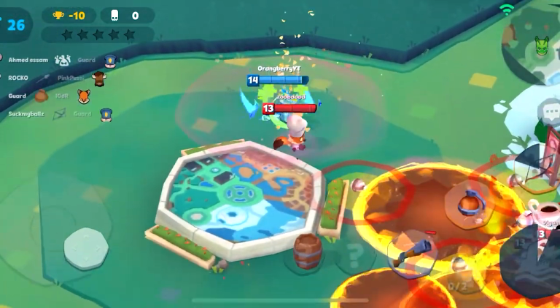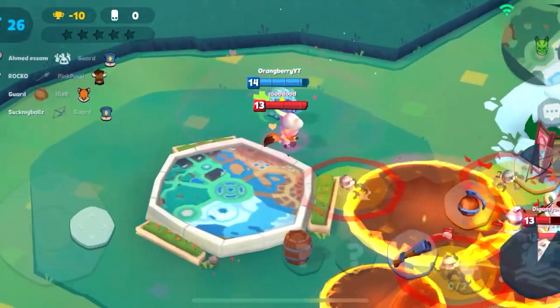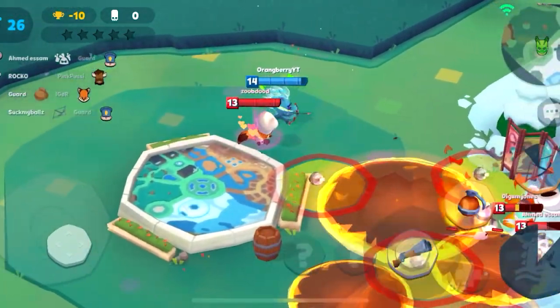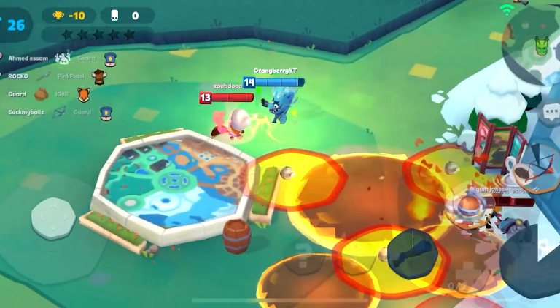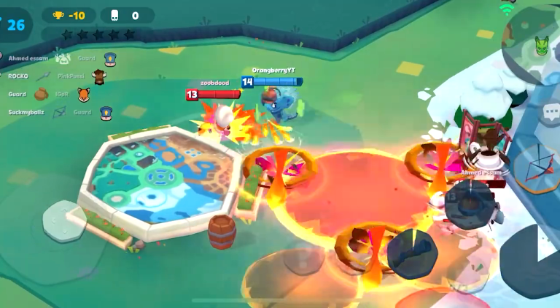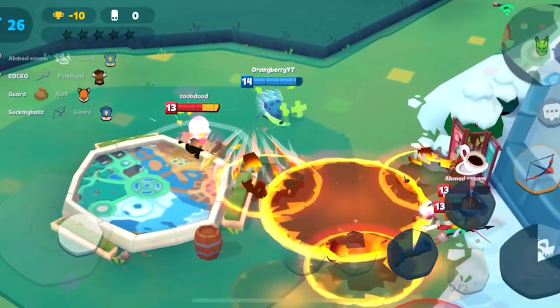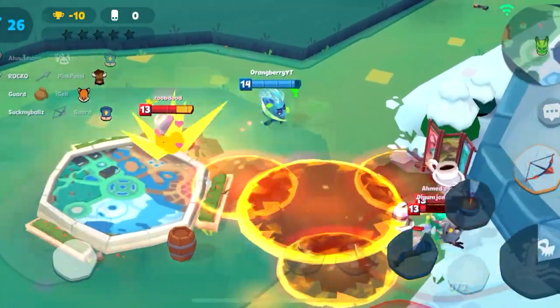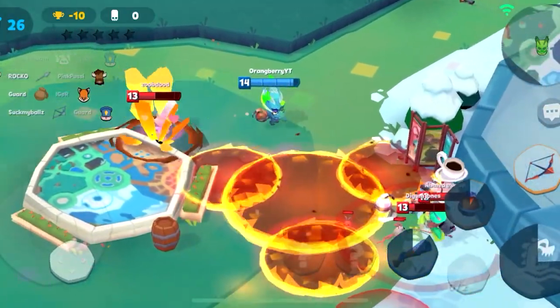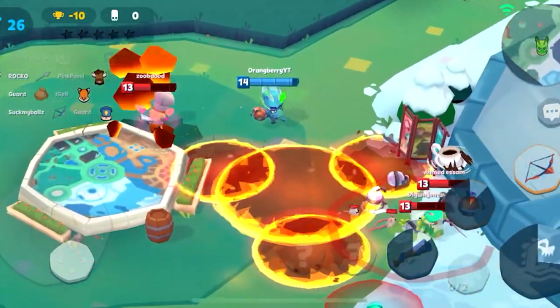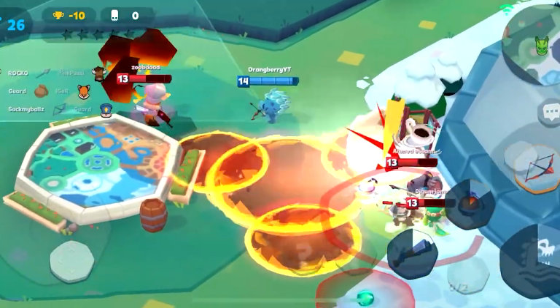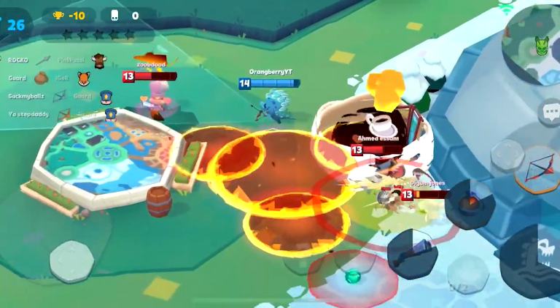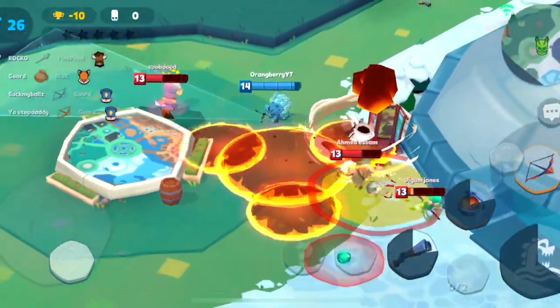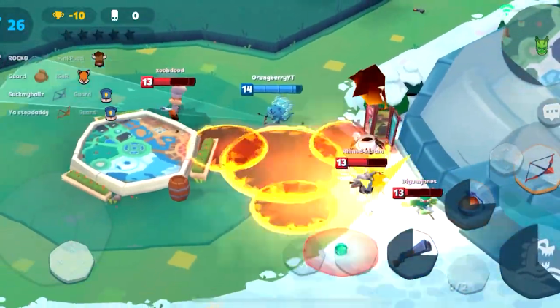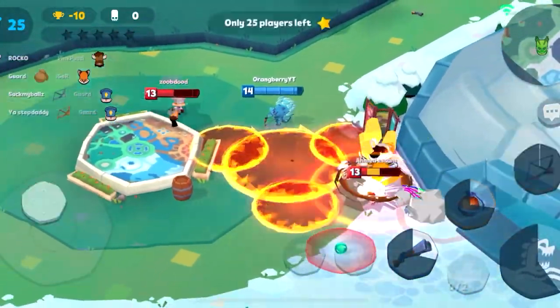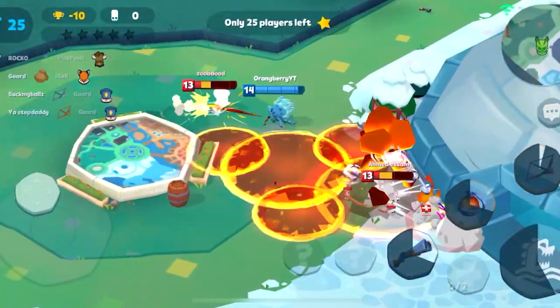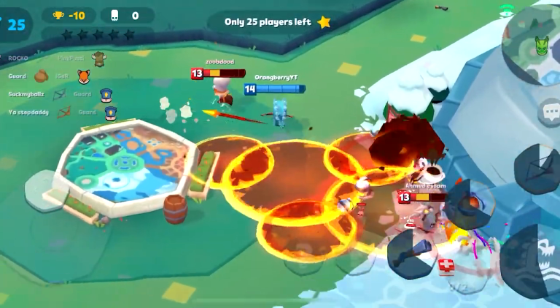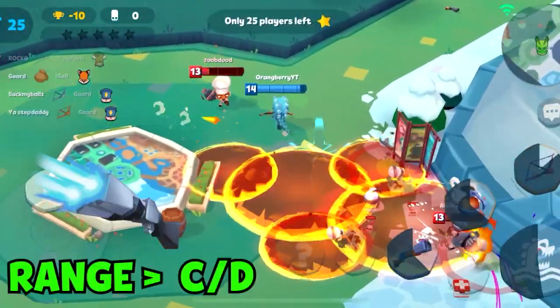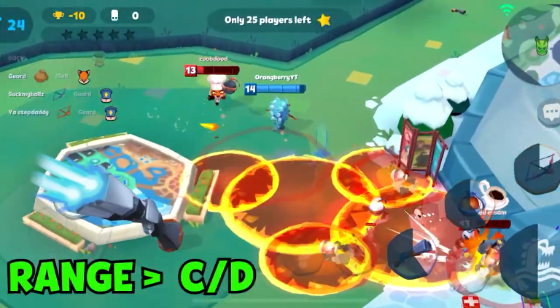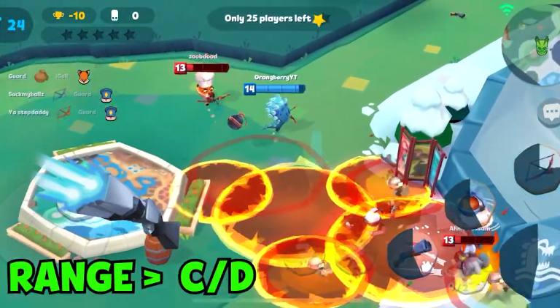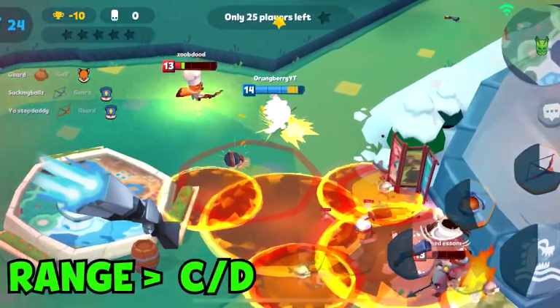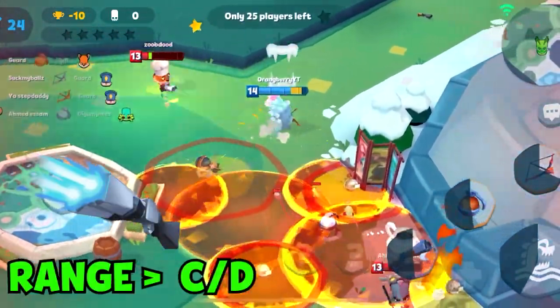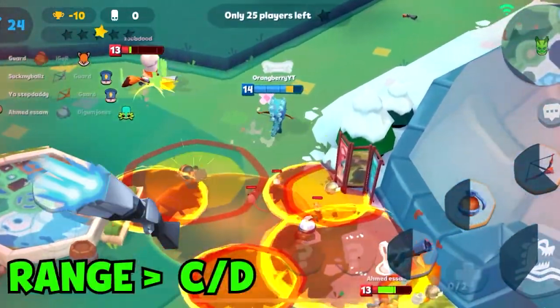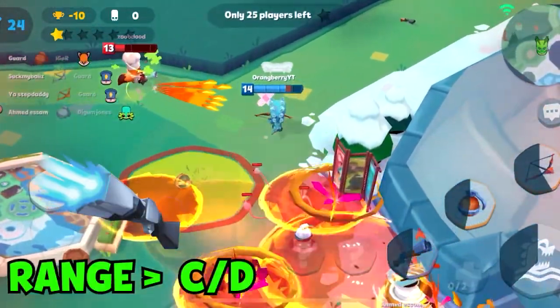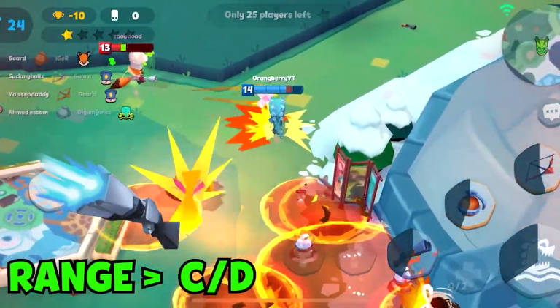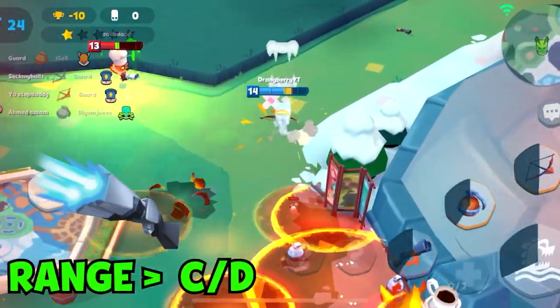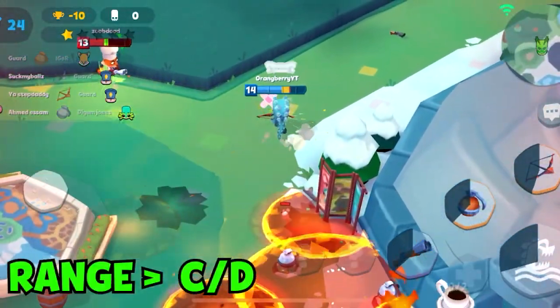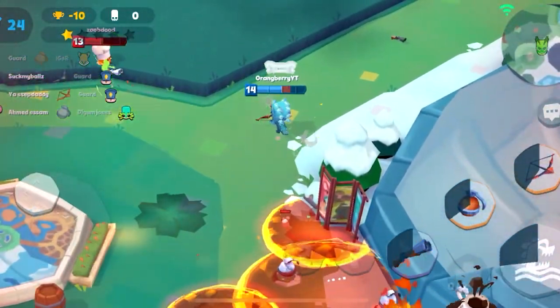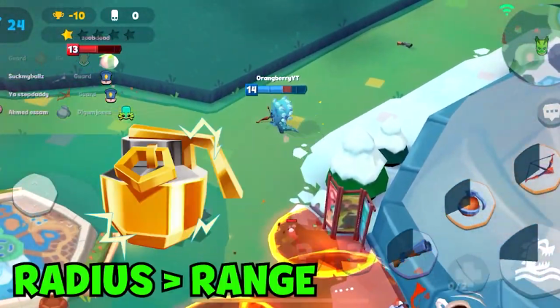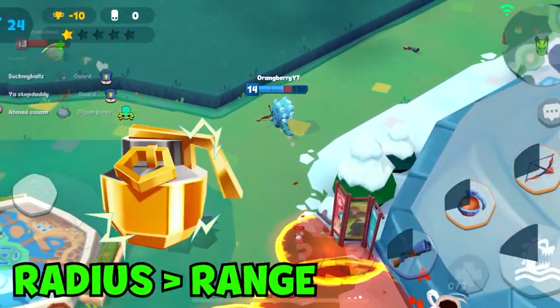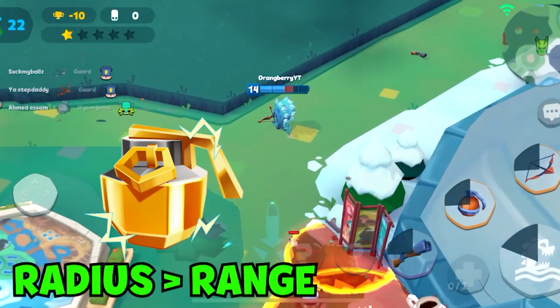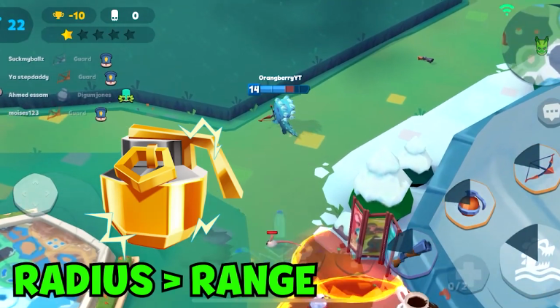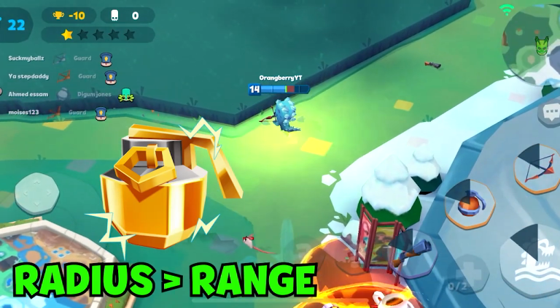So what you're going to need to do is for your shotgun, you're just going to max out range, then you're going to max out cooldown reduction right after. For bomb, radius.